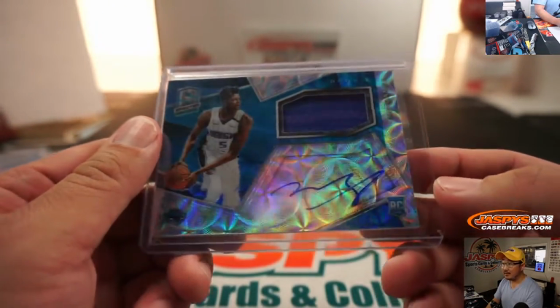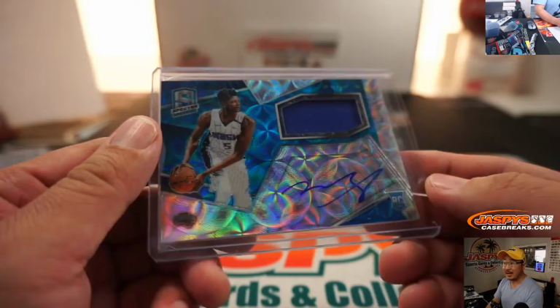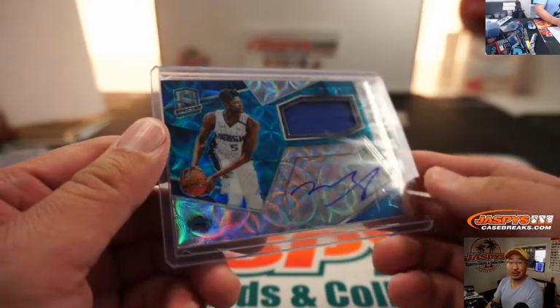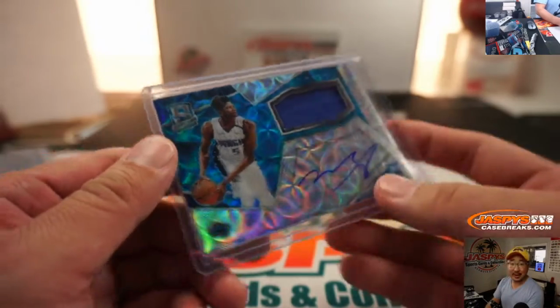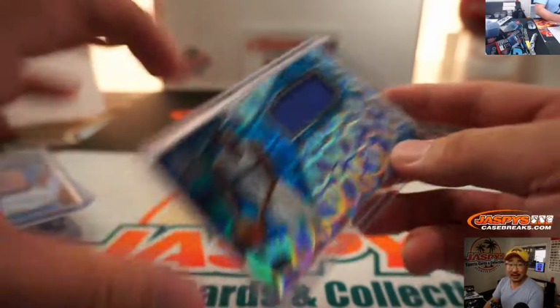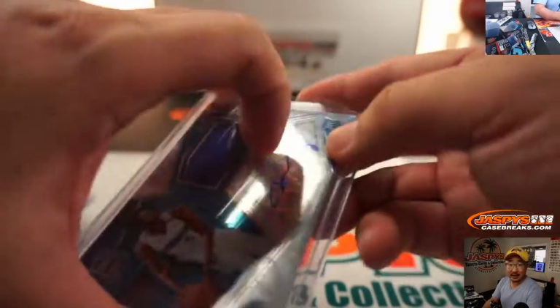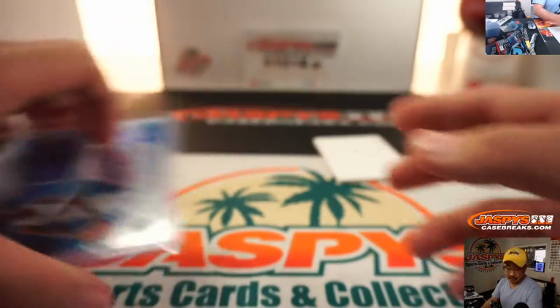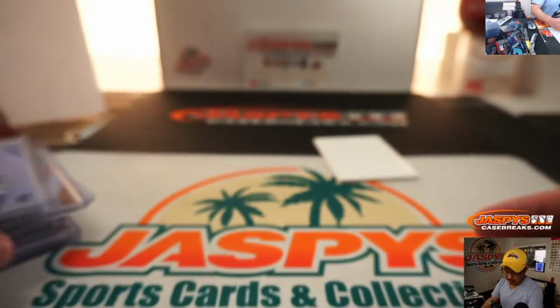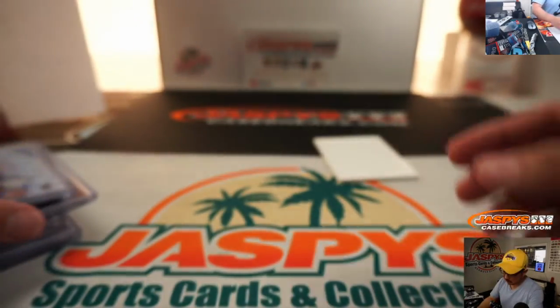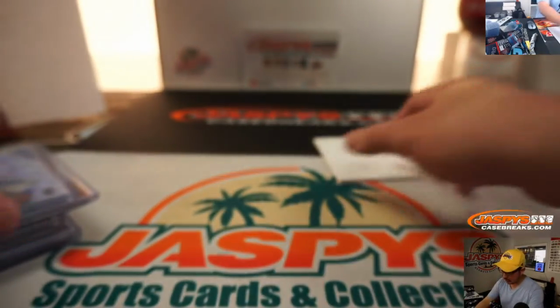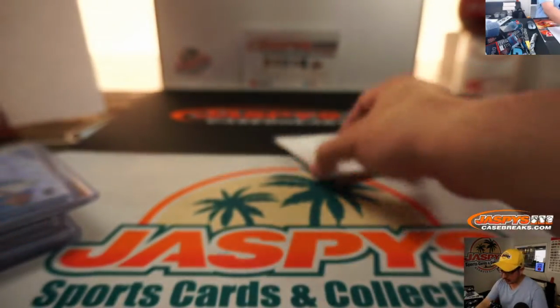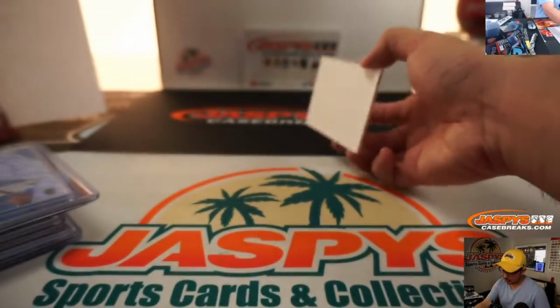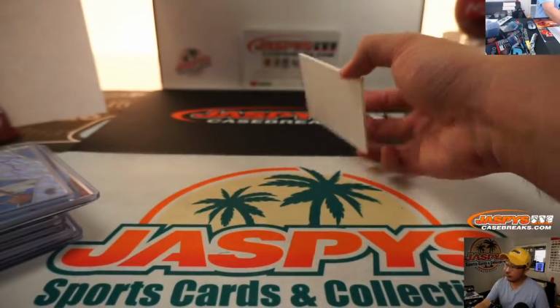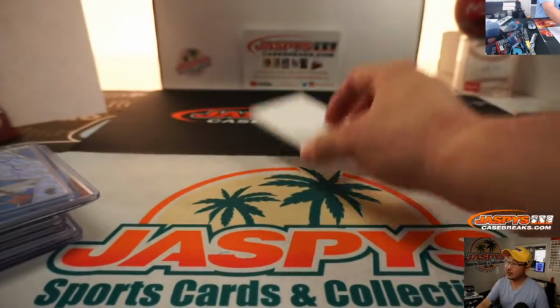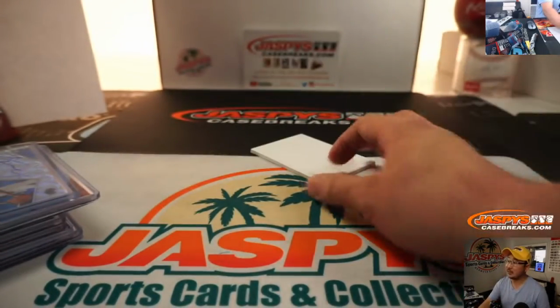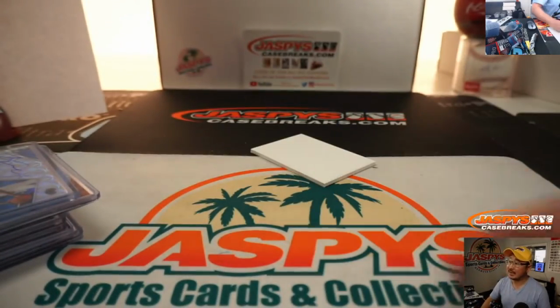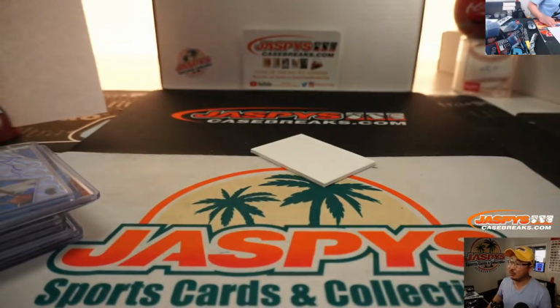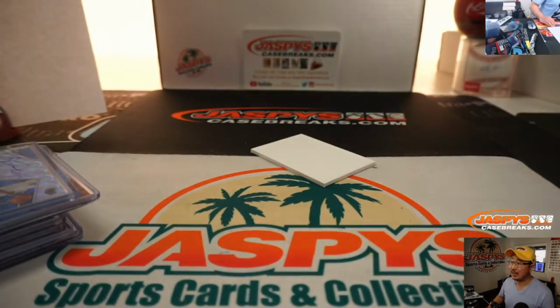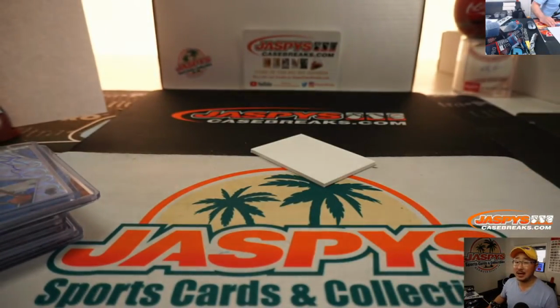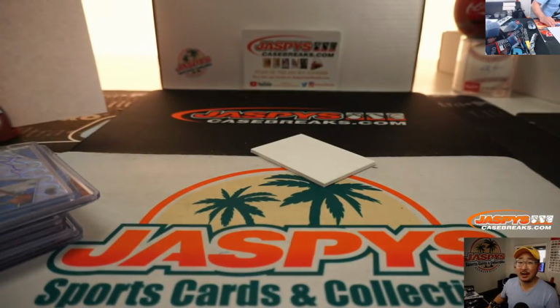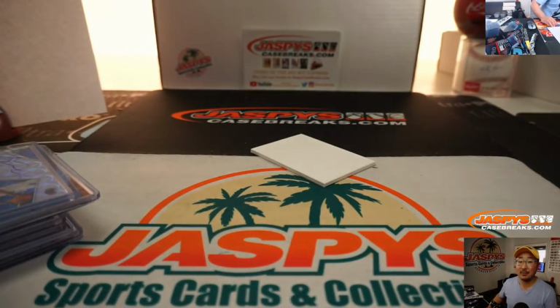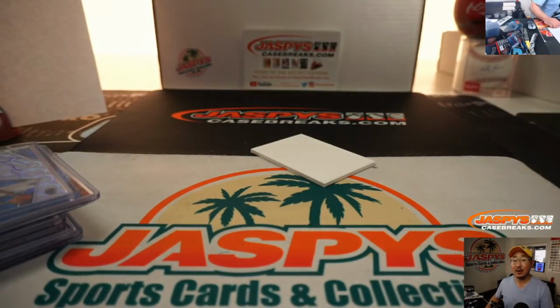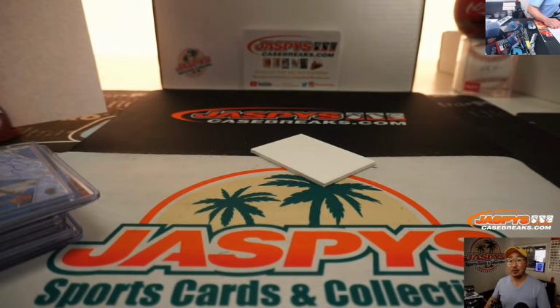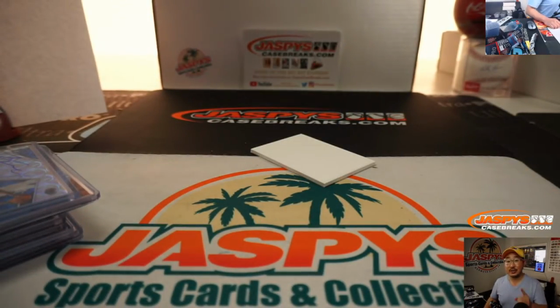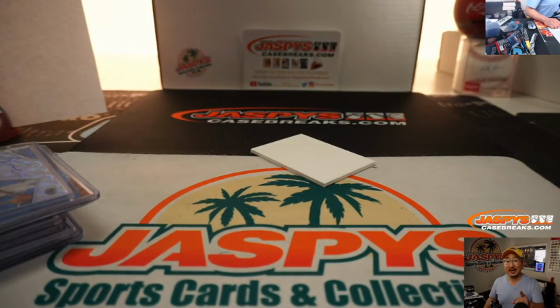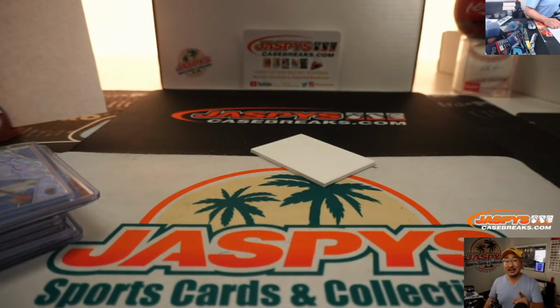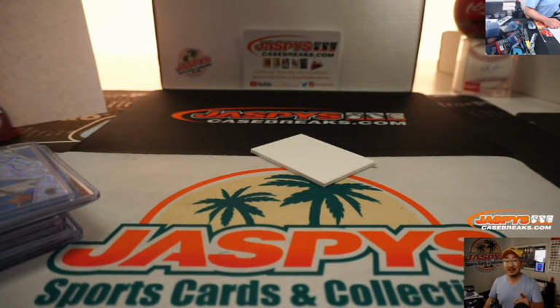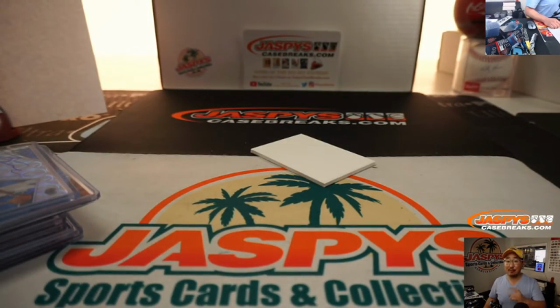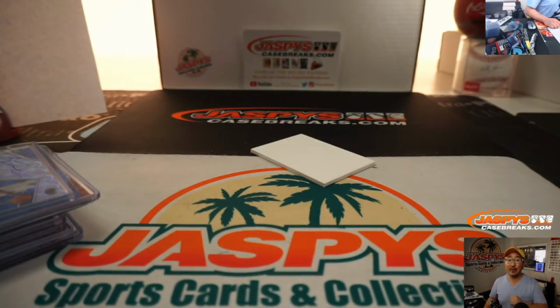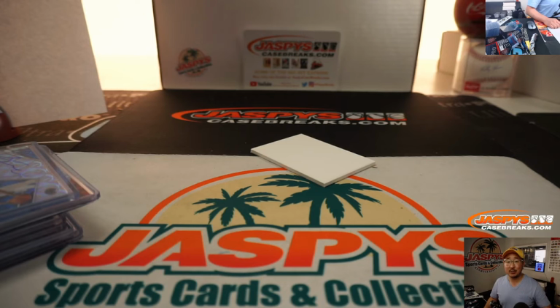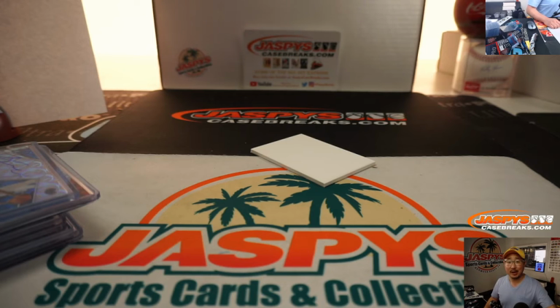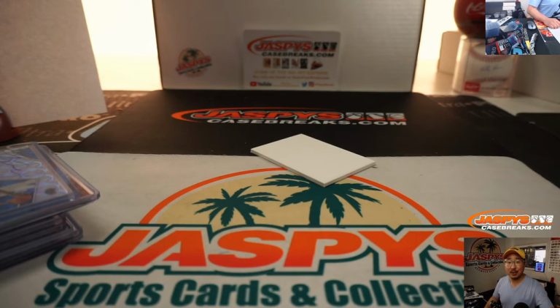Nice one, Callie. There you go. Thanks, boys and girls. Joe for Jaspi's CaseBreaks.com — we'll see you next time for the next break. Bye-bye.